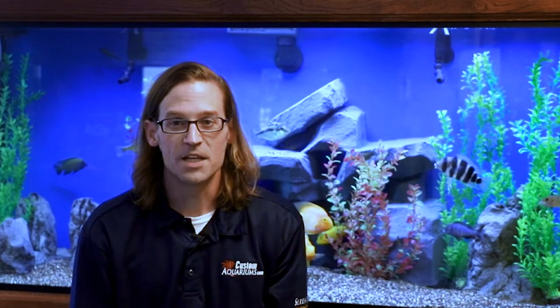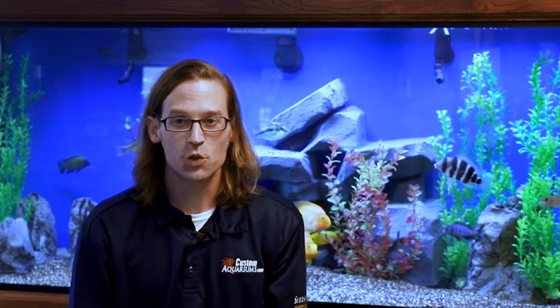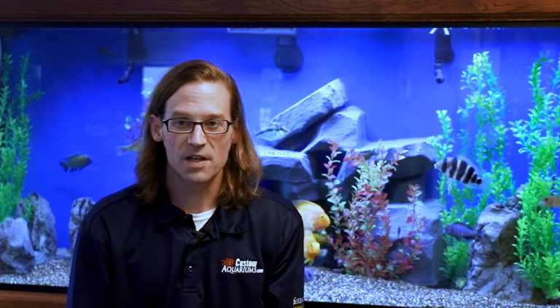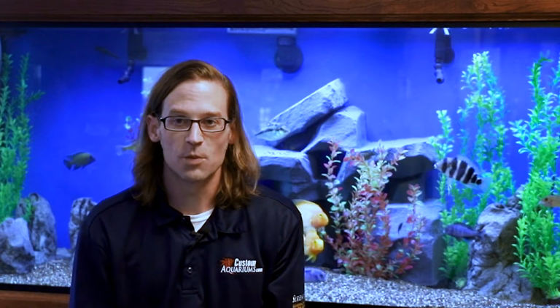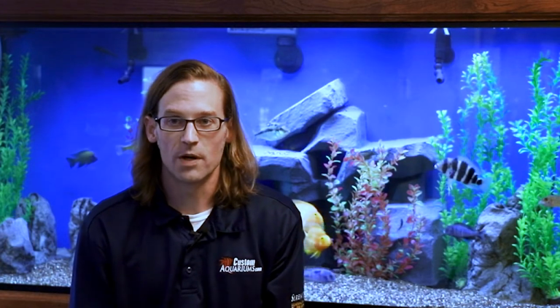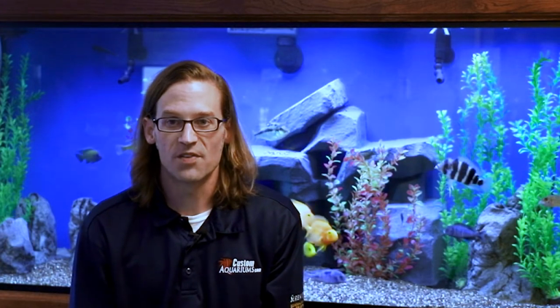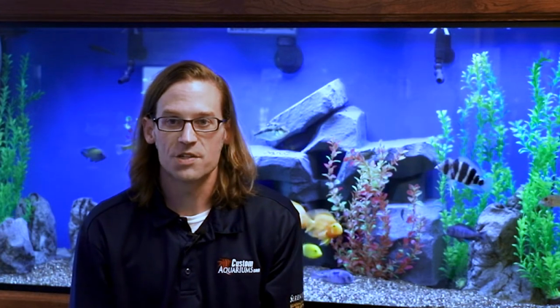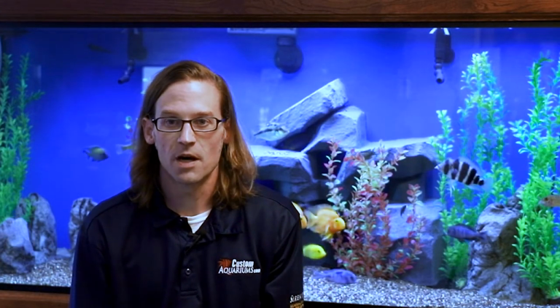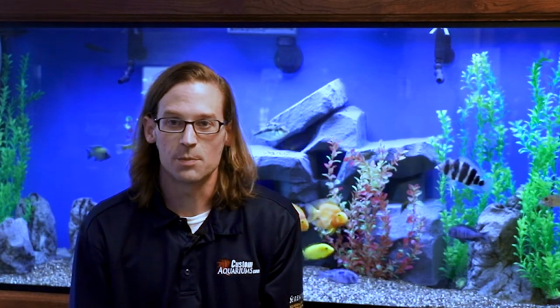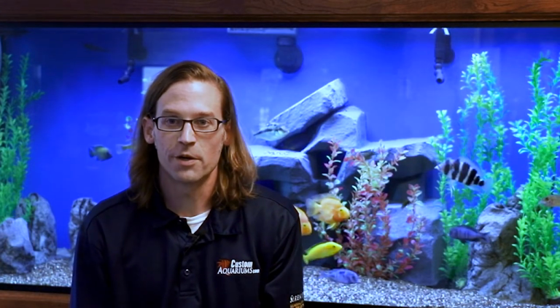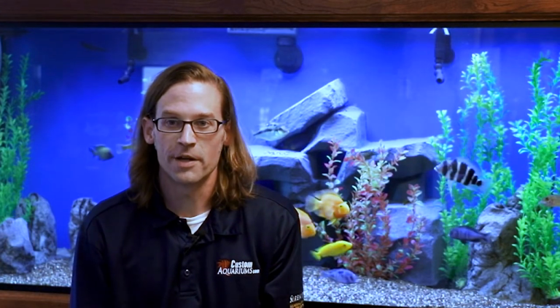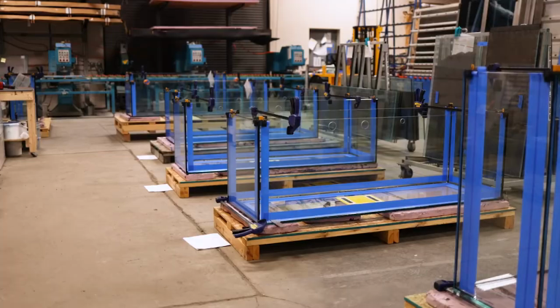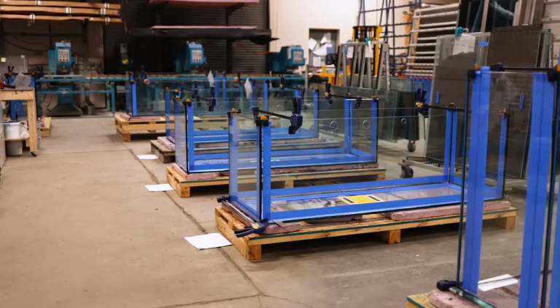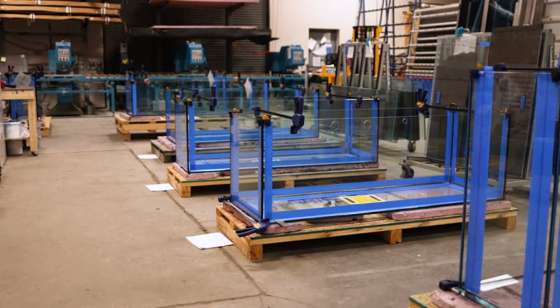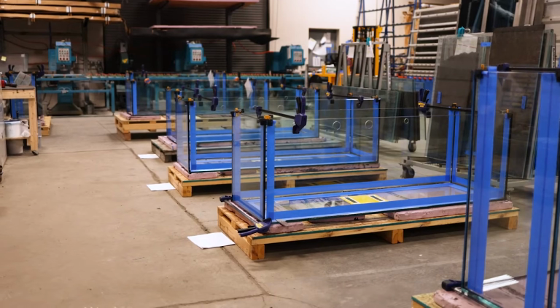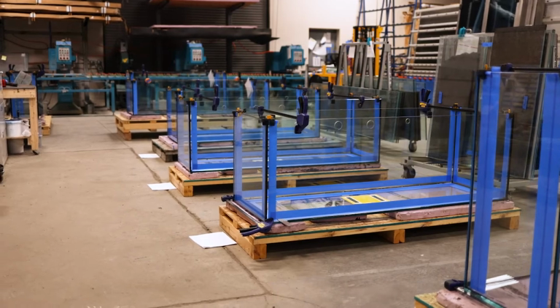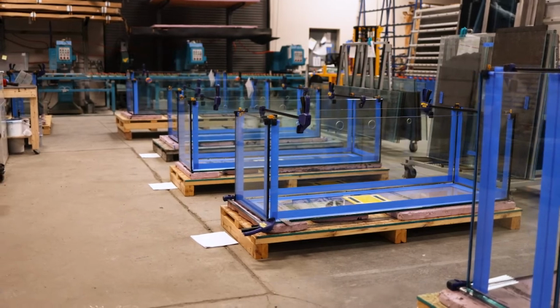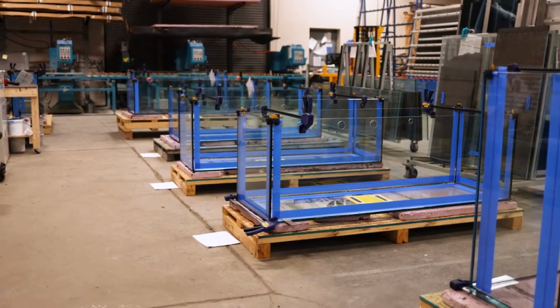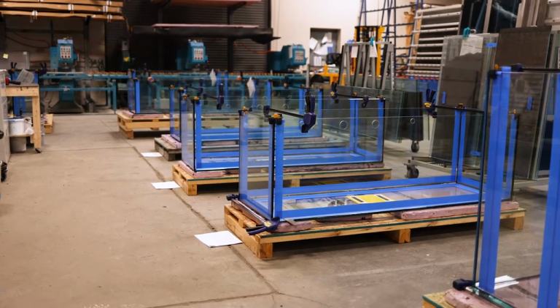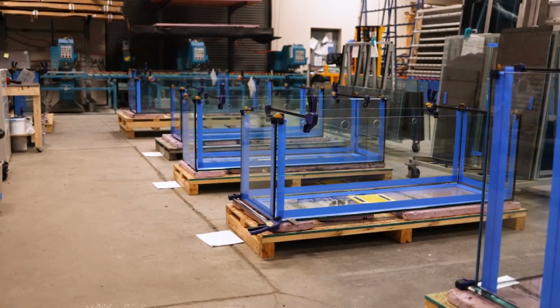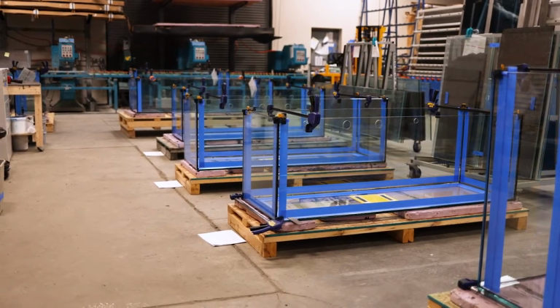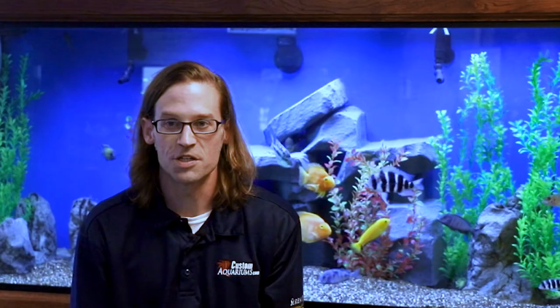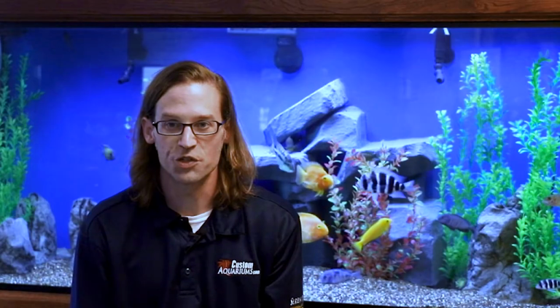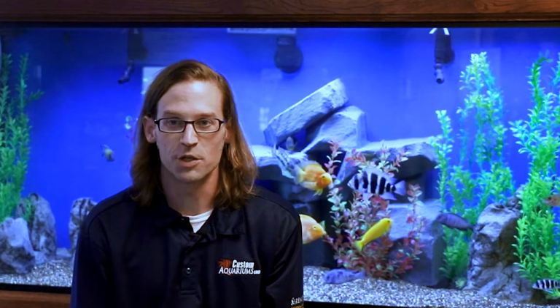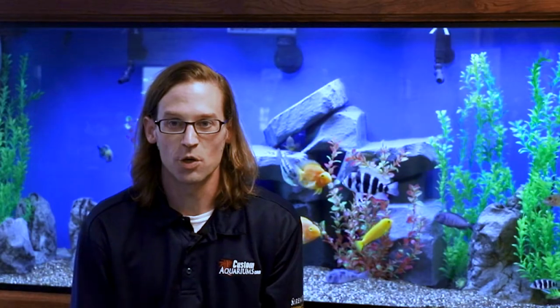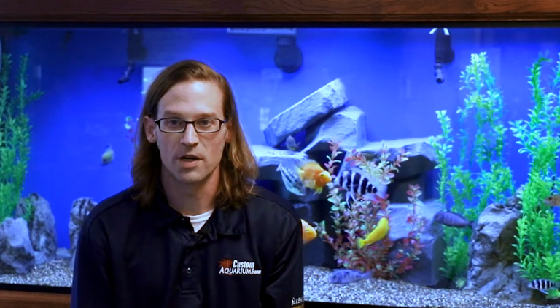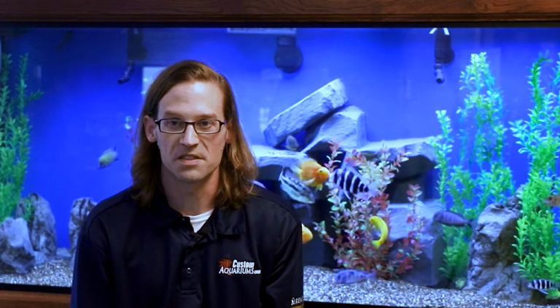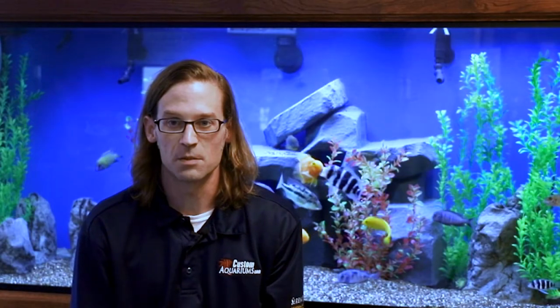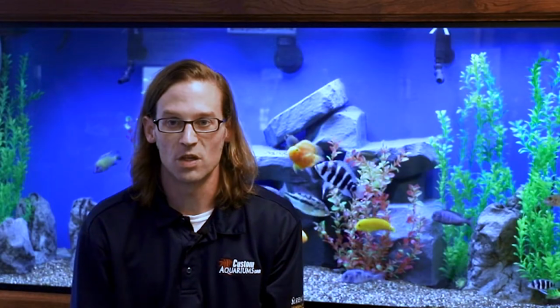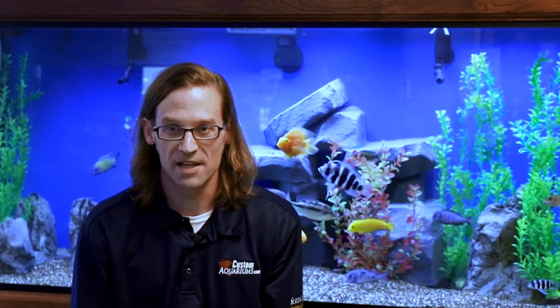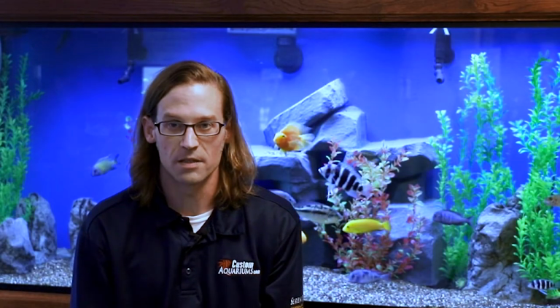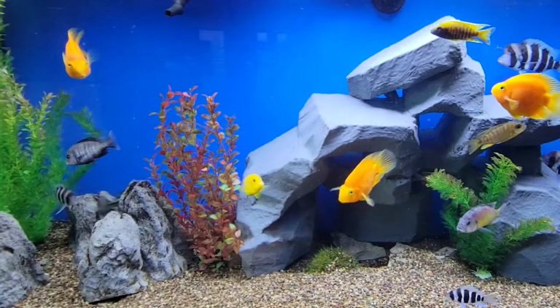In true custom aquariums fashion, our superior engineering process and patented technology ensure that your aquarium system will last a lifetime.